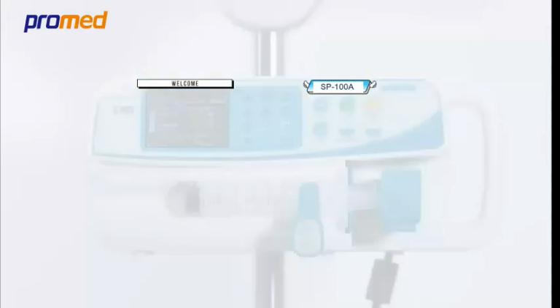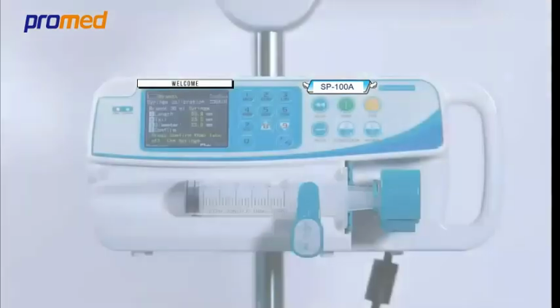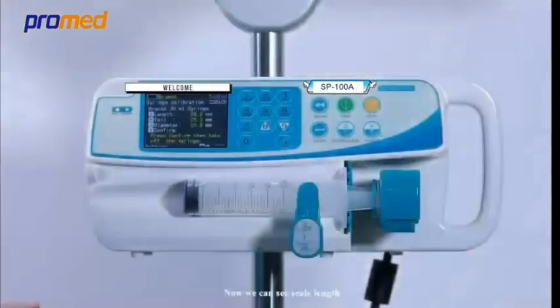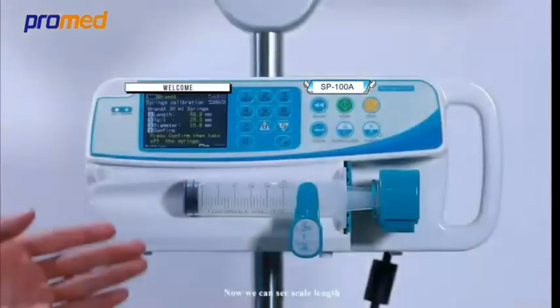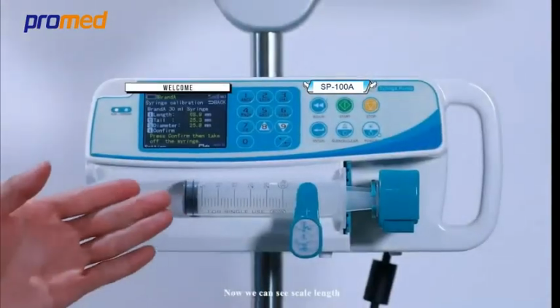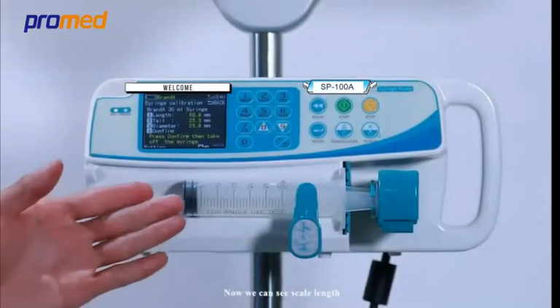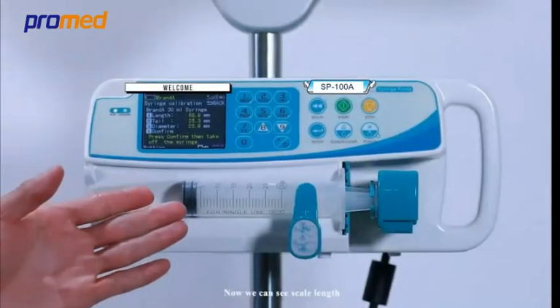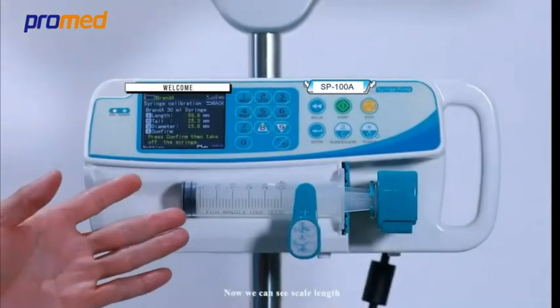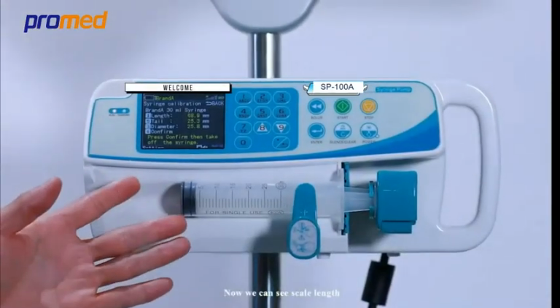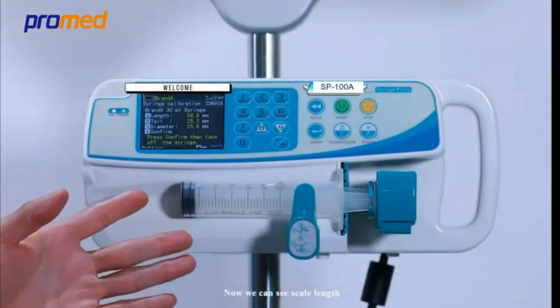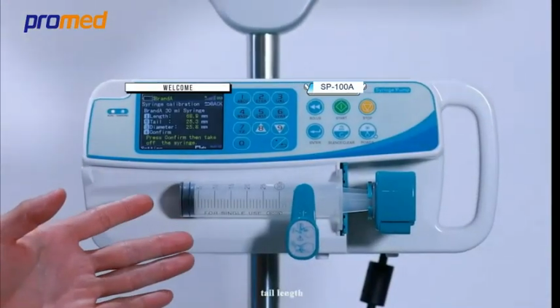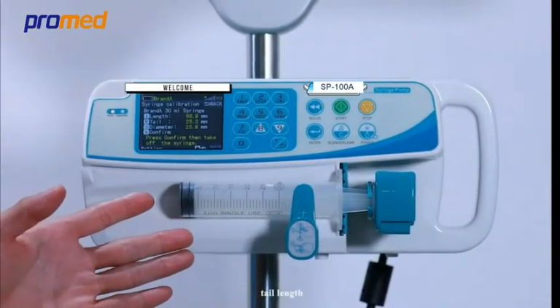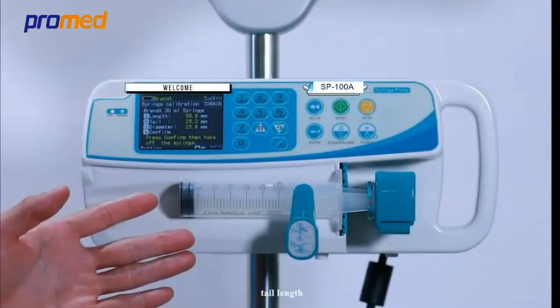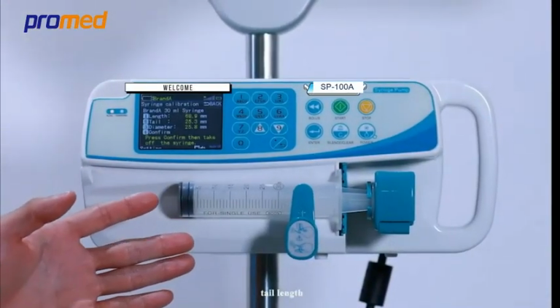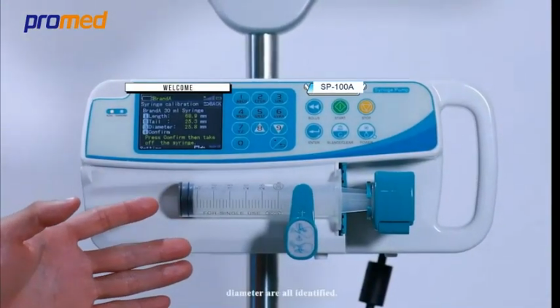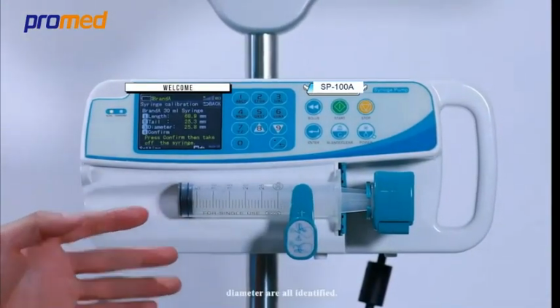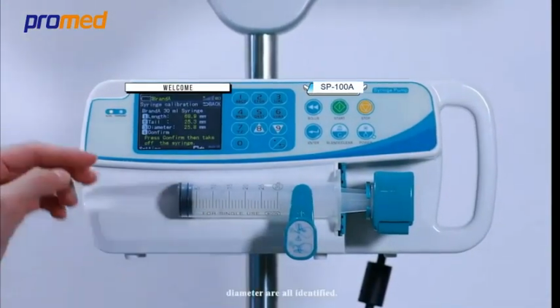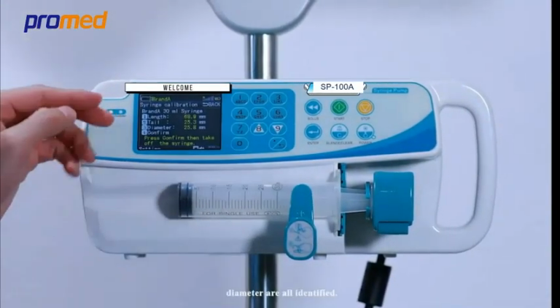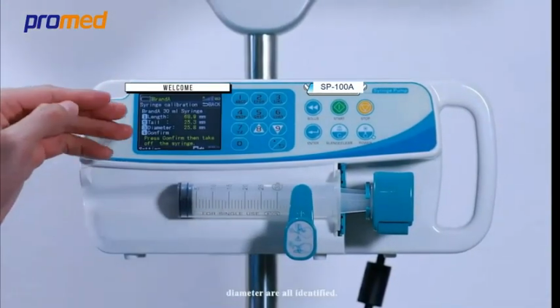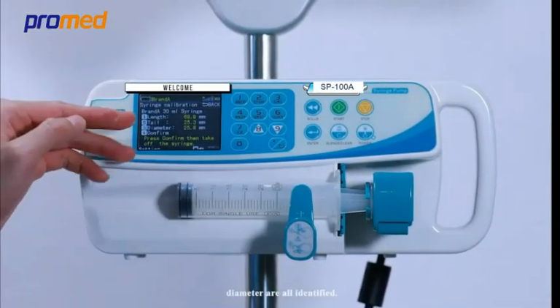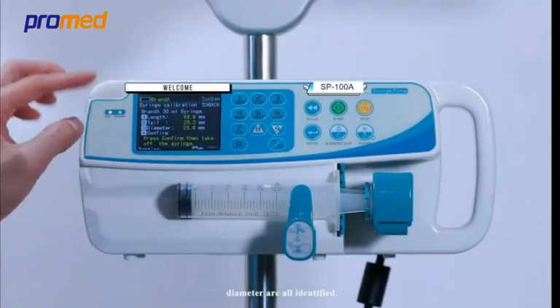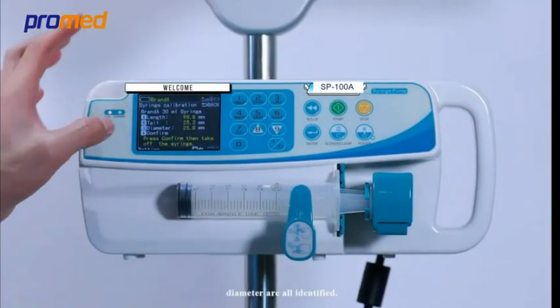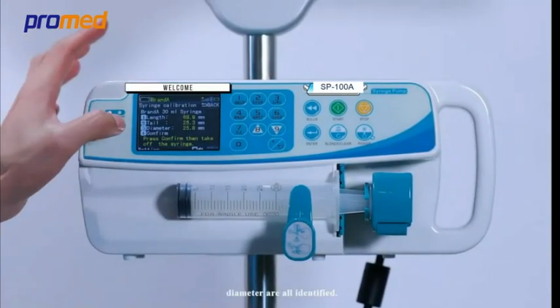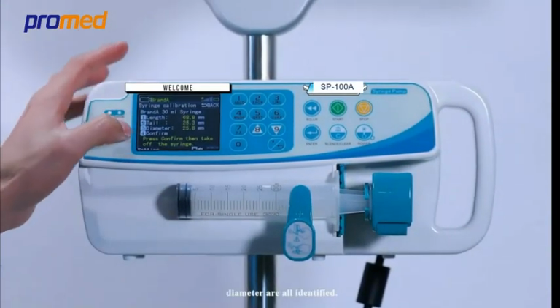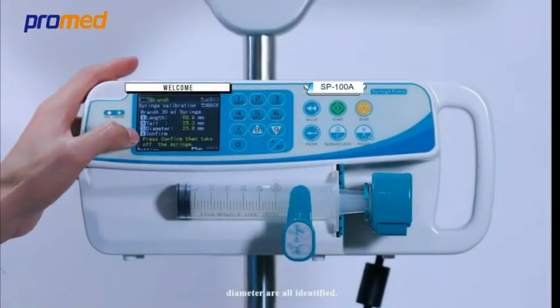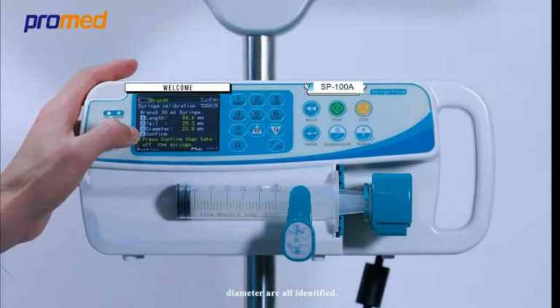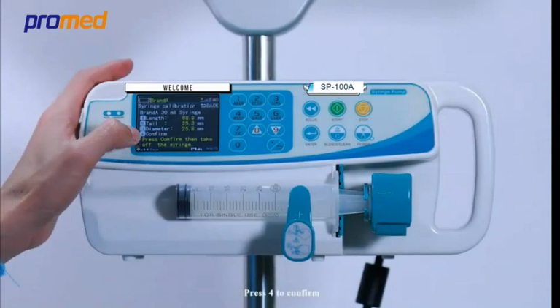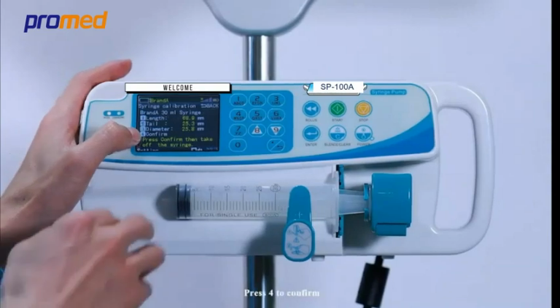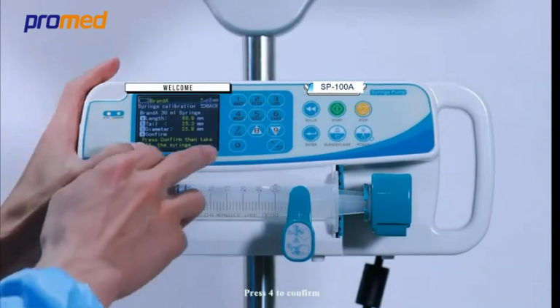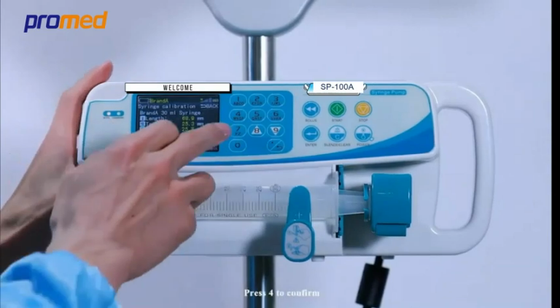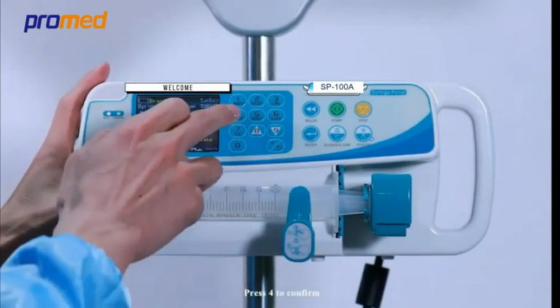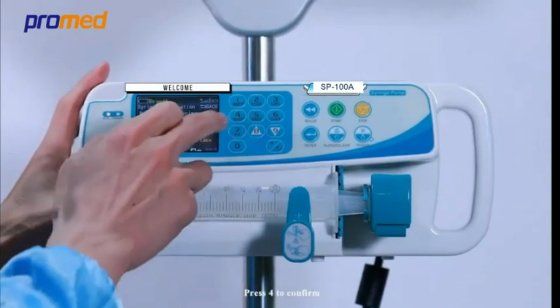Now we can see that scale length, tail length, and diameter are all identified. Press 4 to confirm.